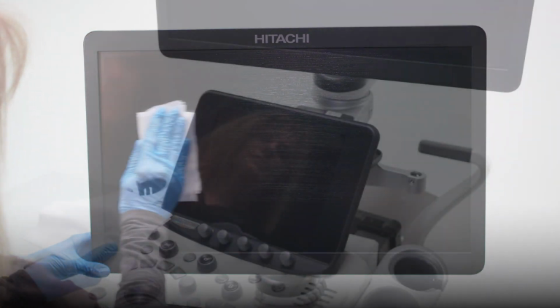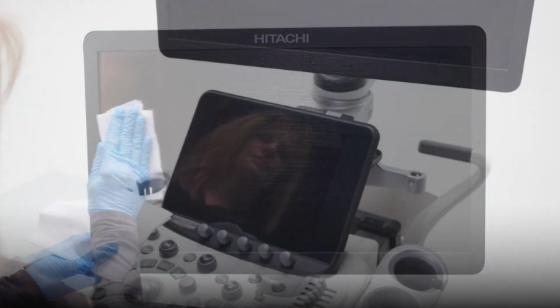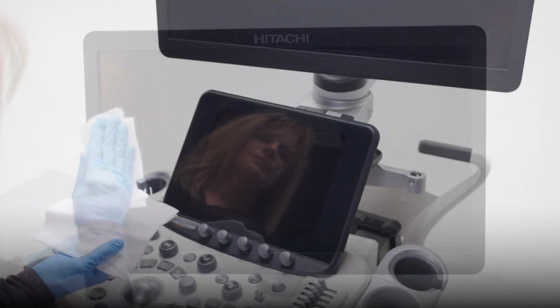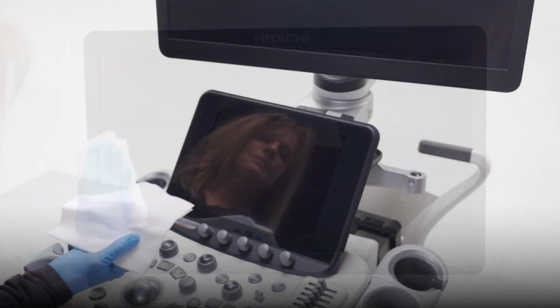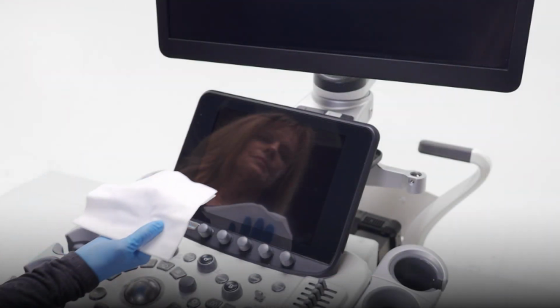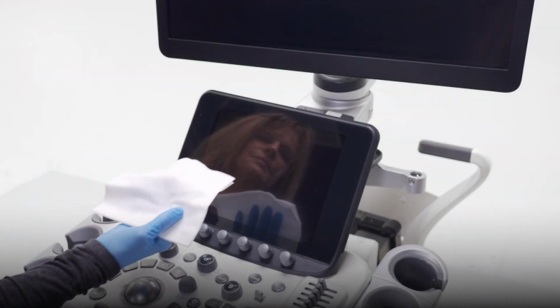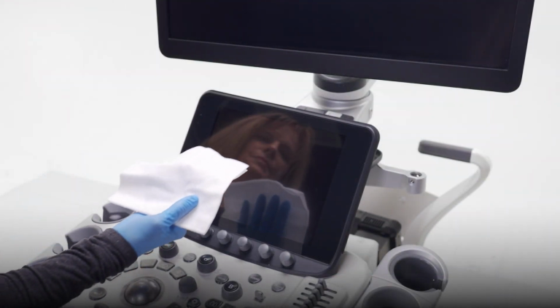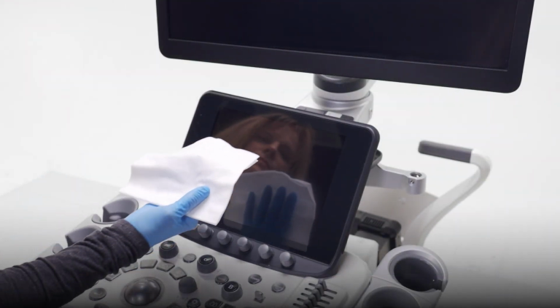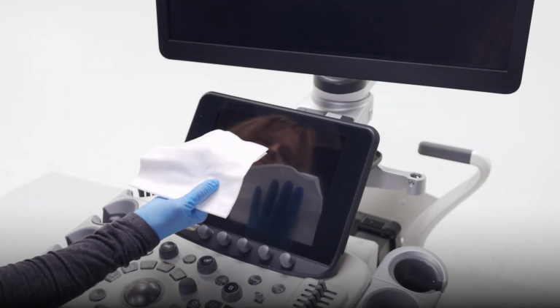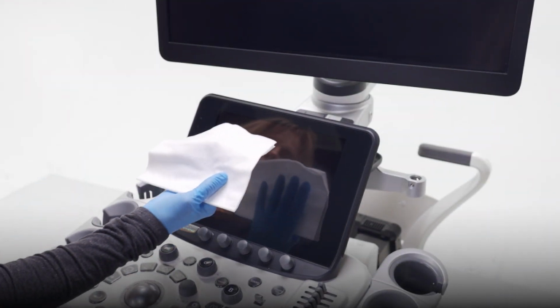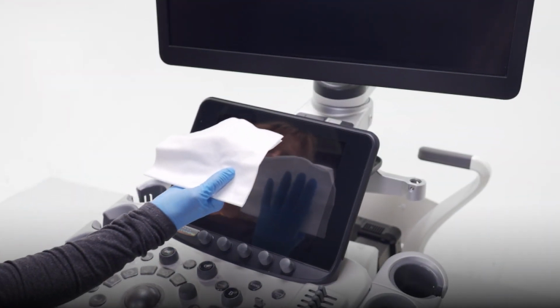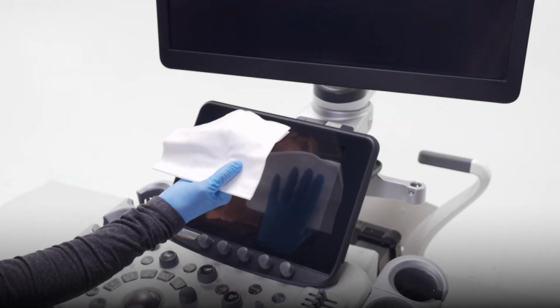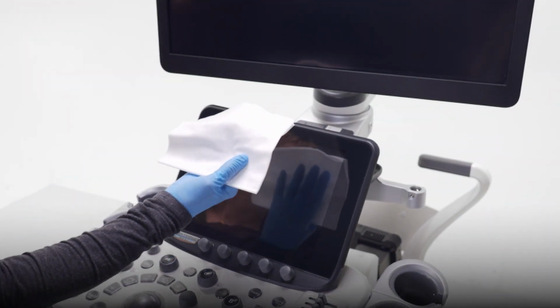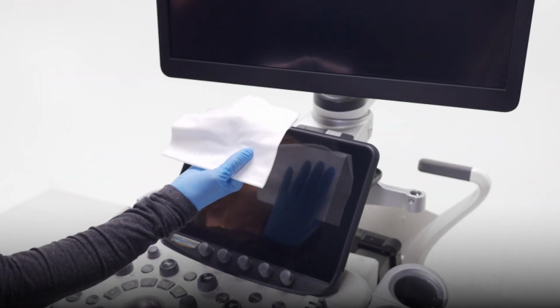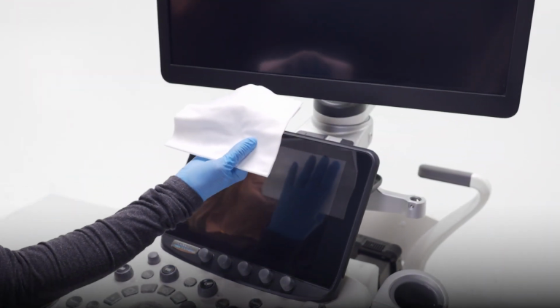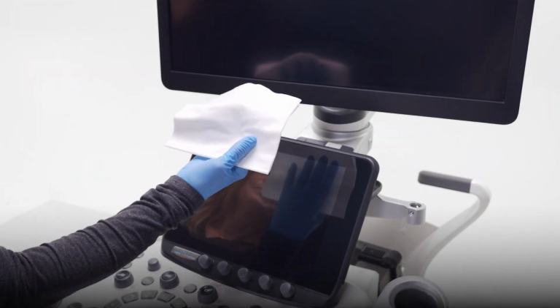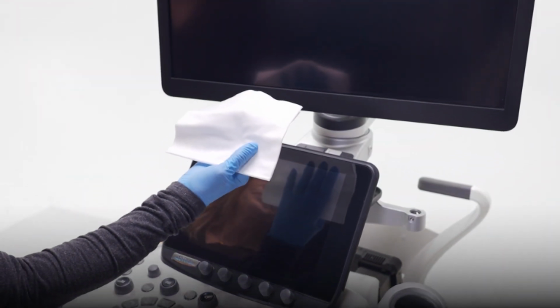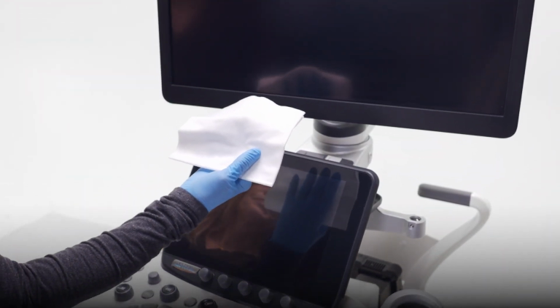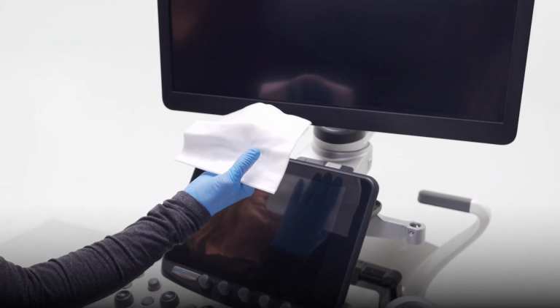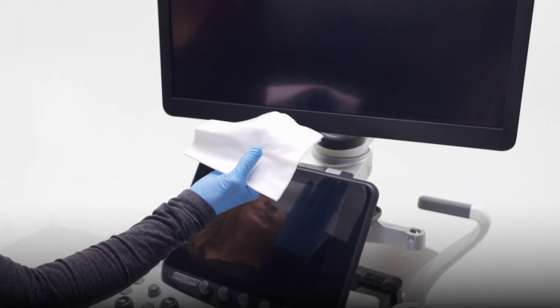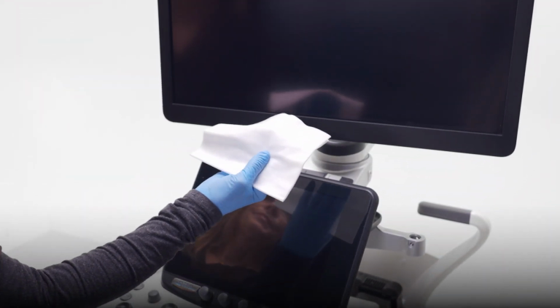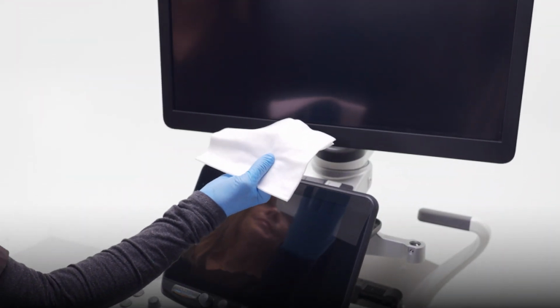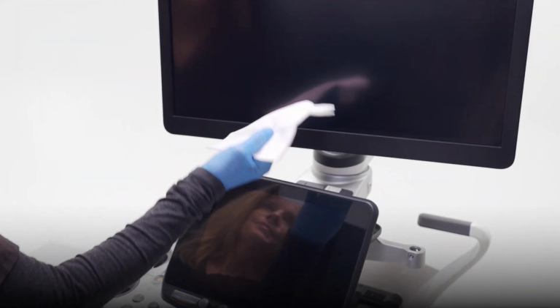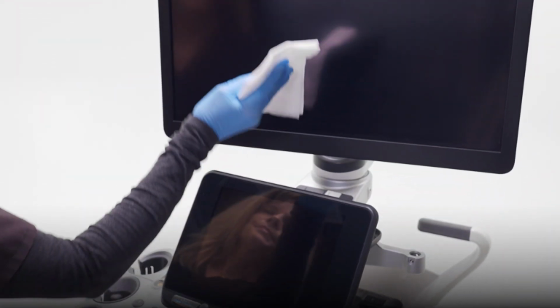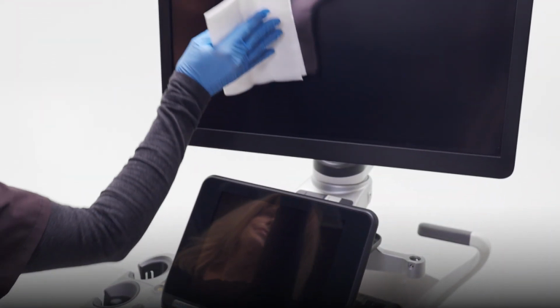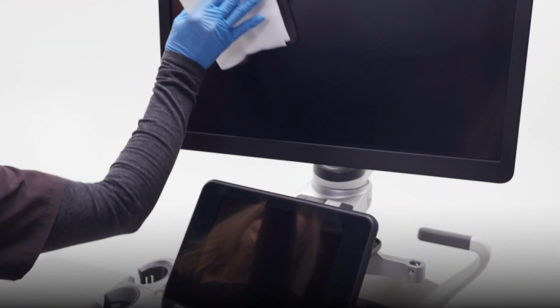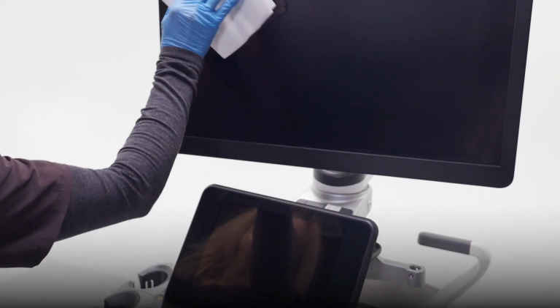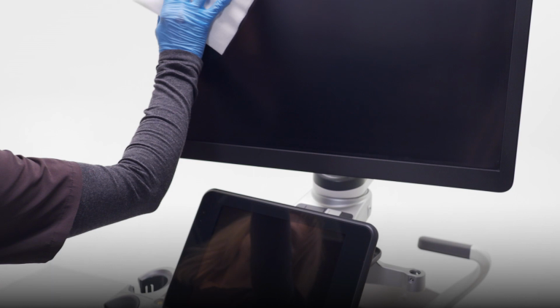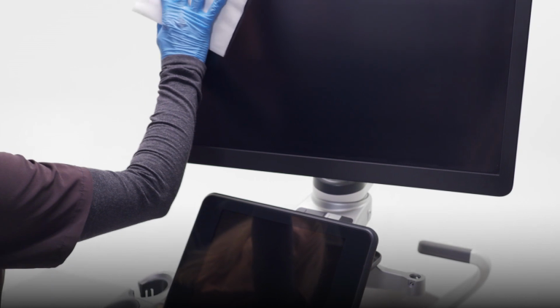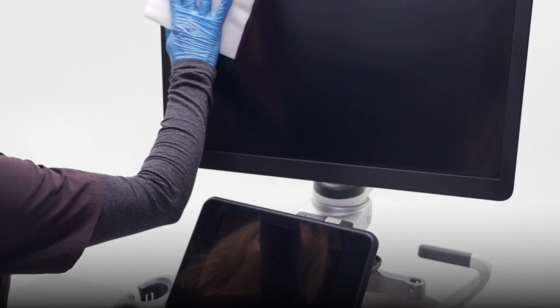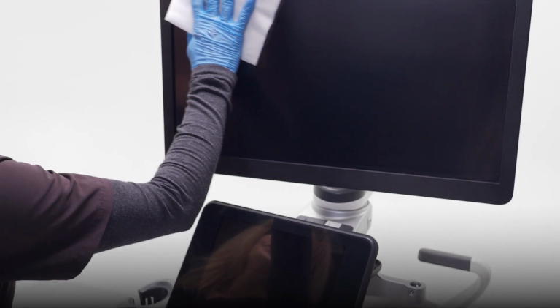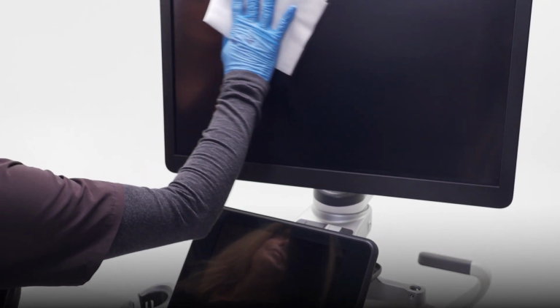Finally, use a soft lint-free cloth to gently wipe away any remaining moisture.